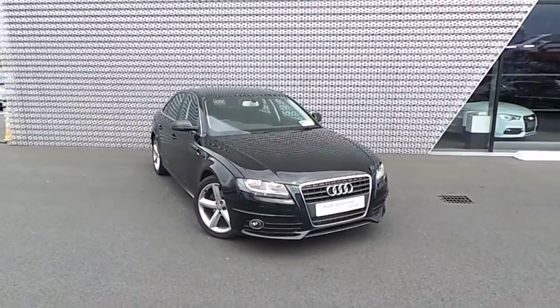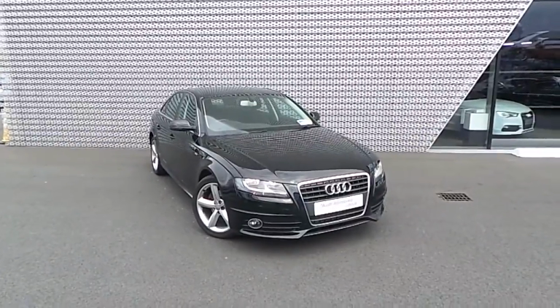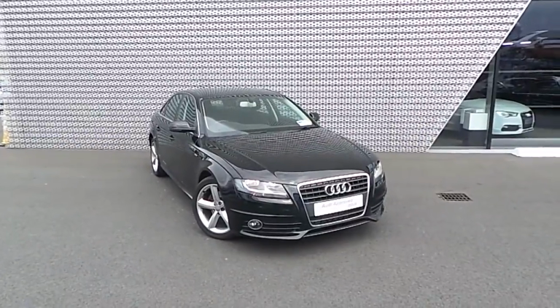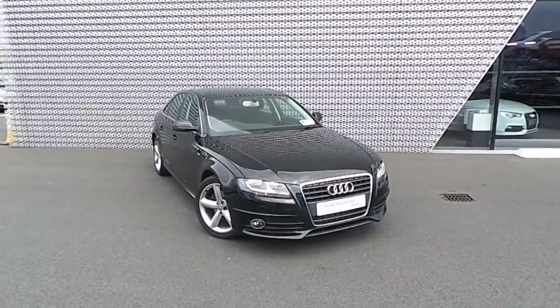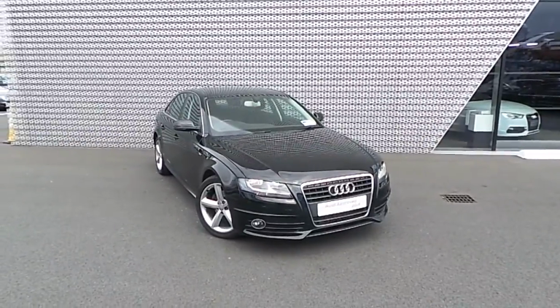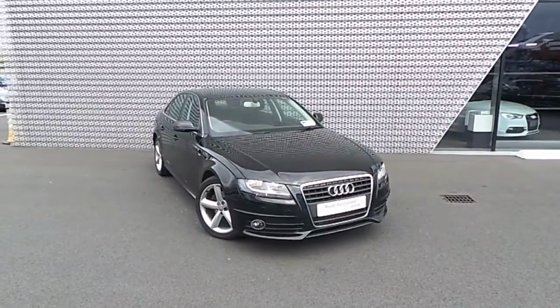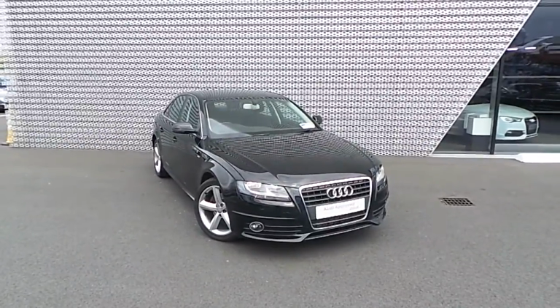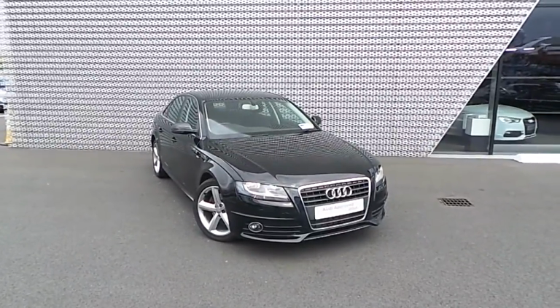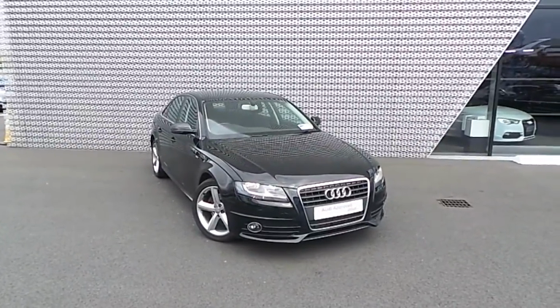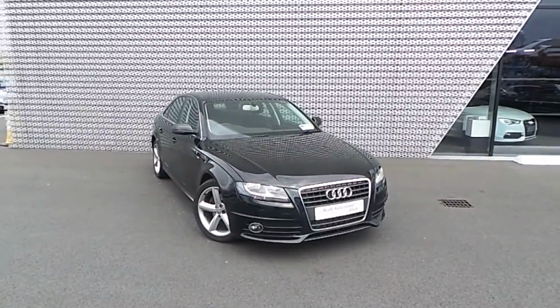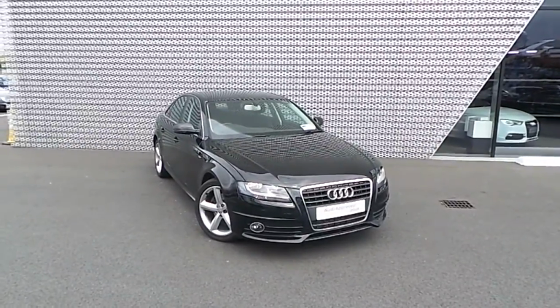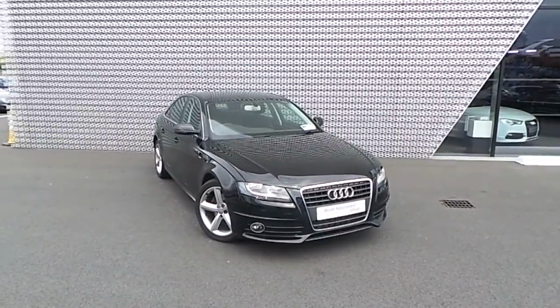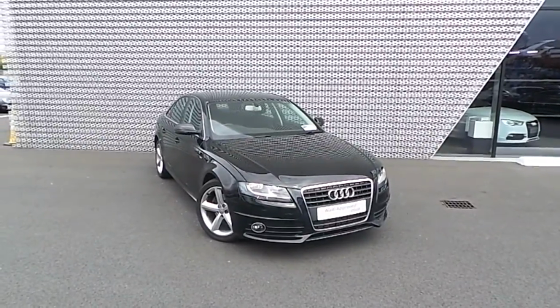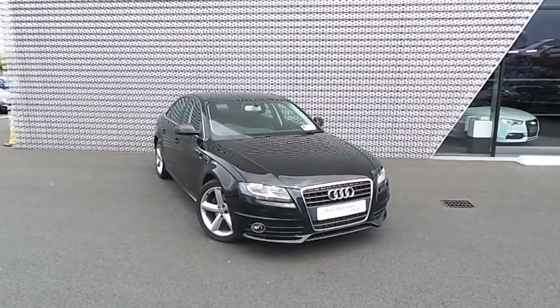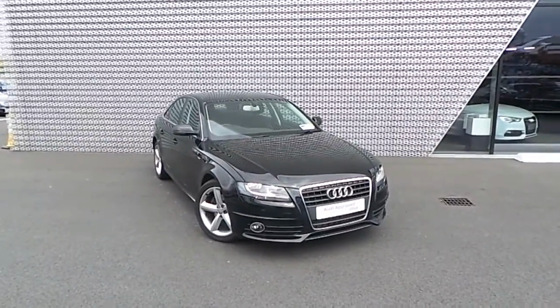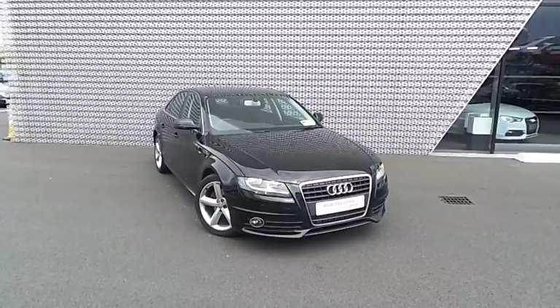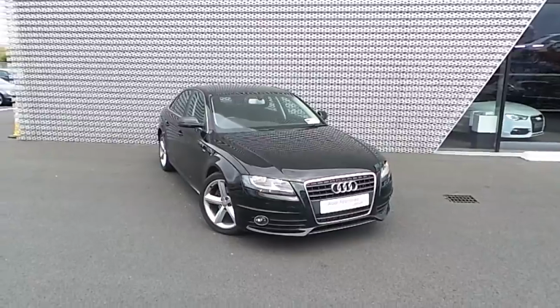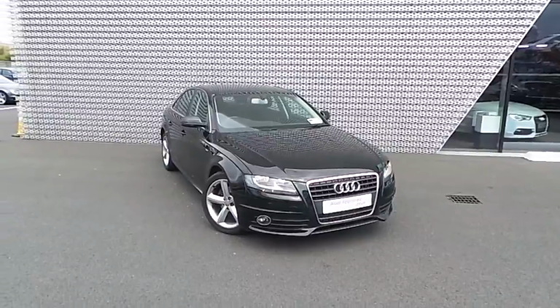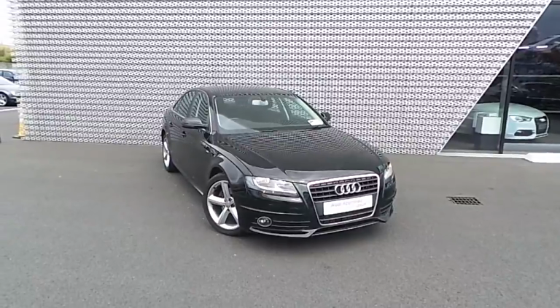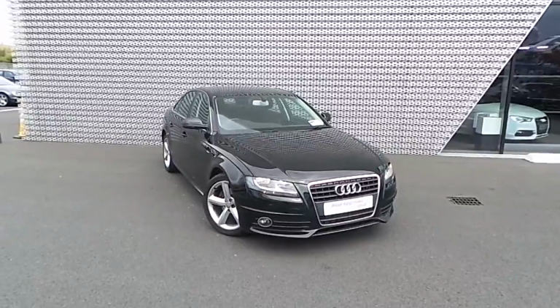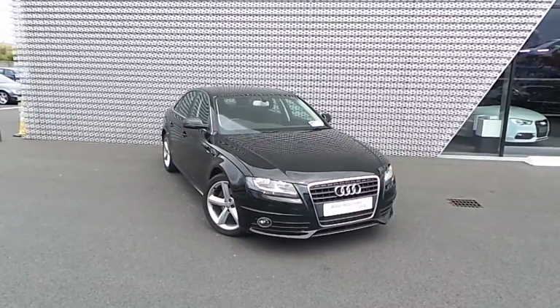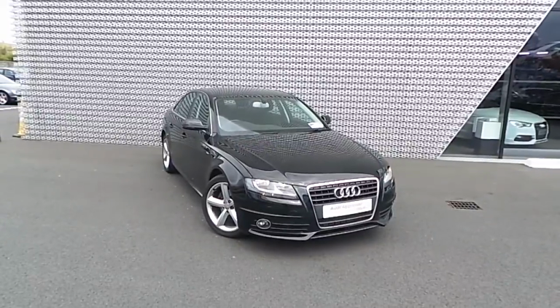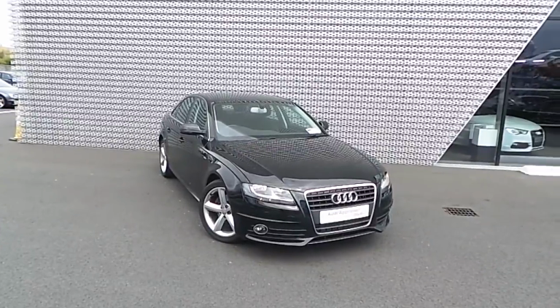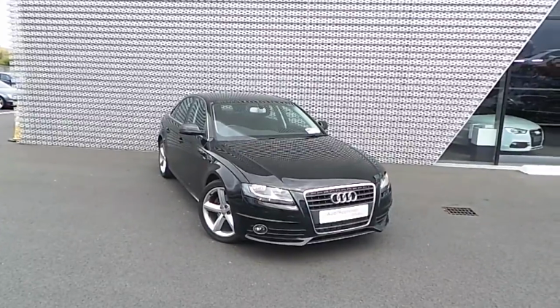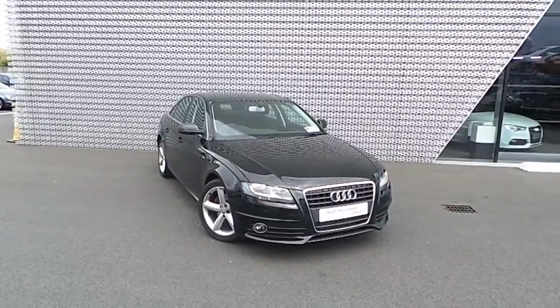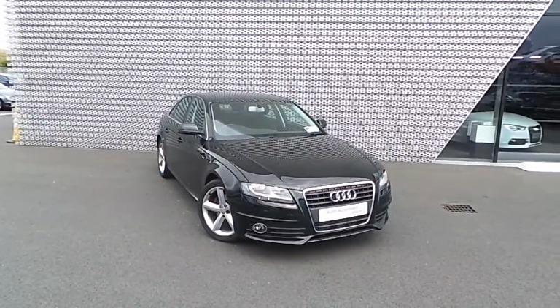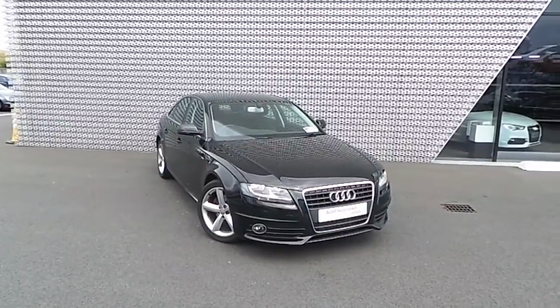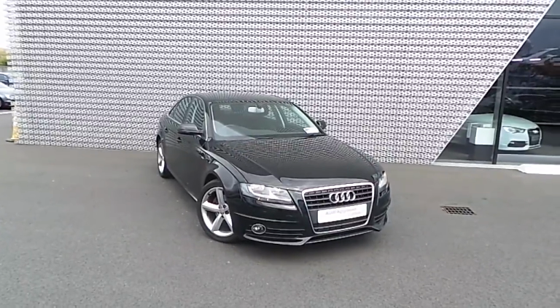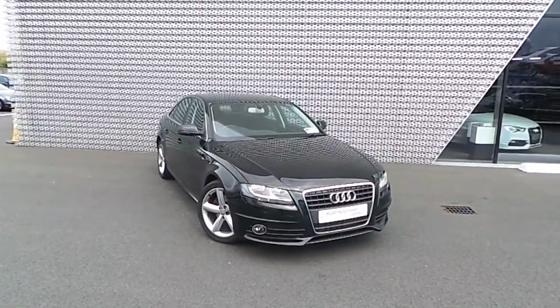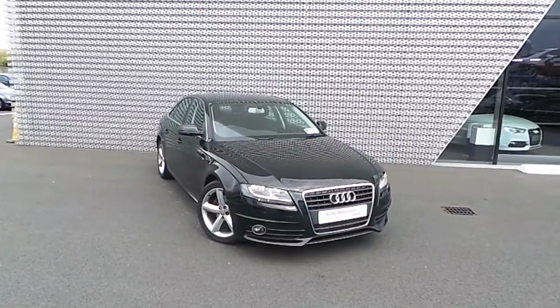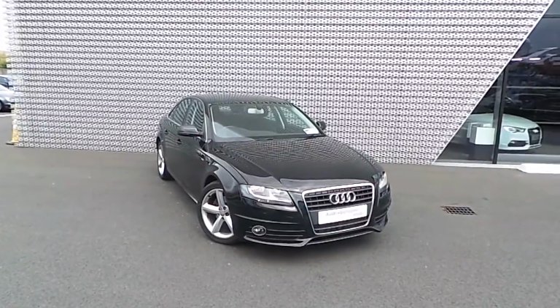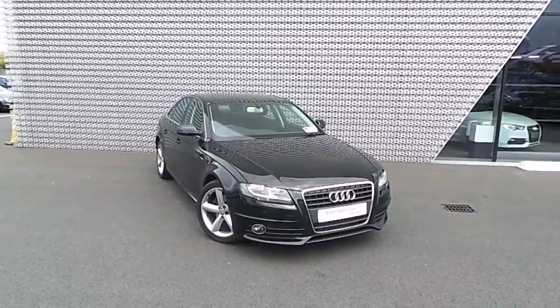Hello and welcome to Audi North Dublin Used Cars Online. Today we are looking at a Ford Mondeo TDI.